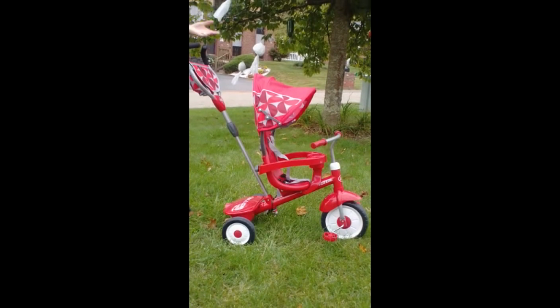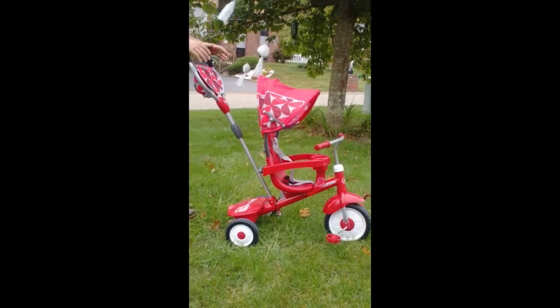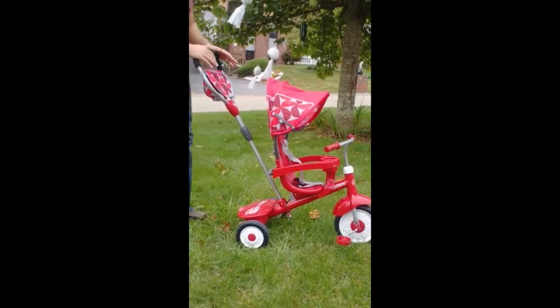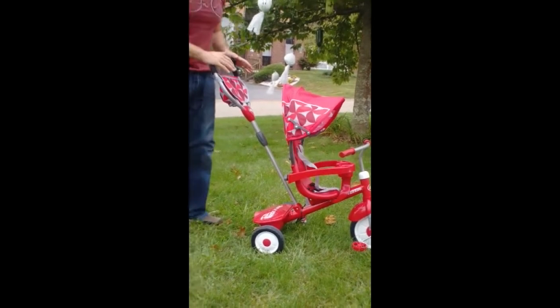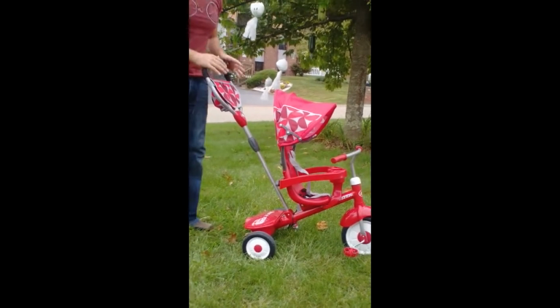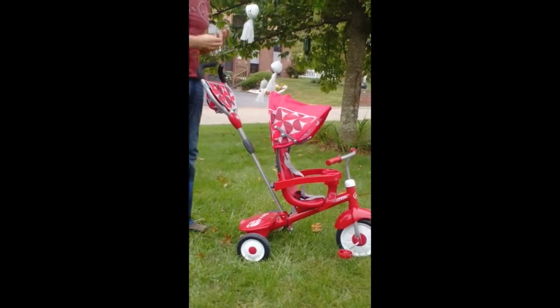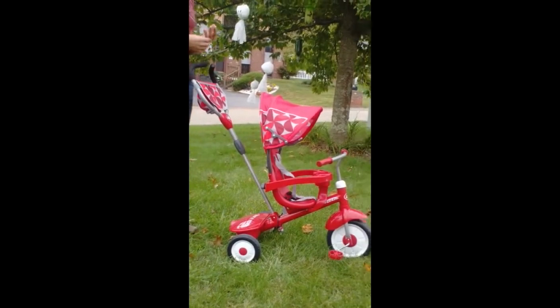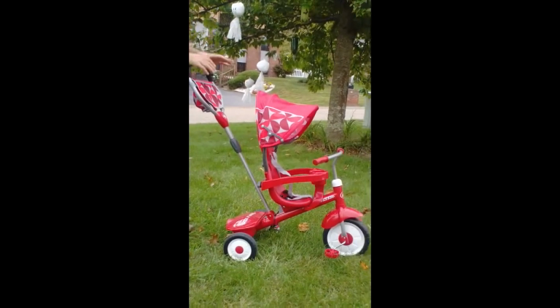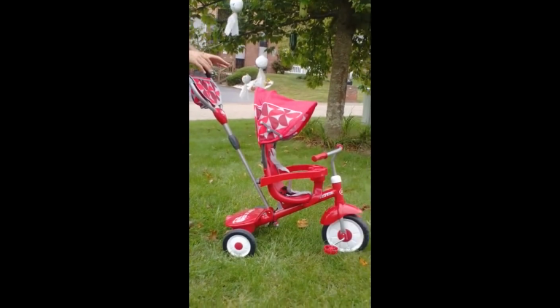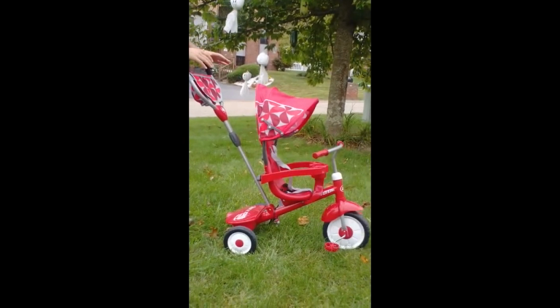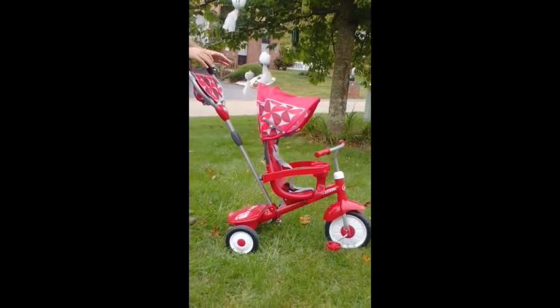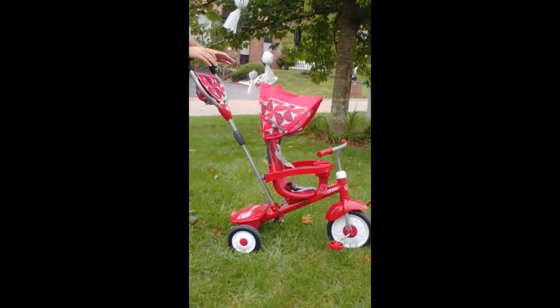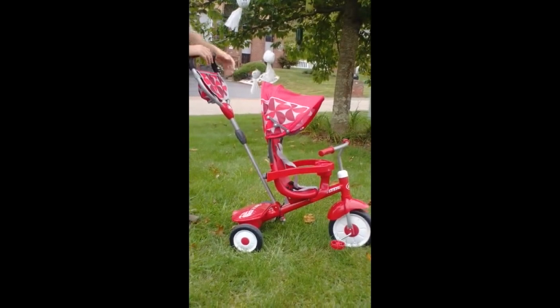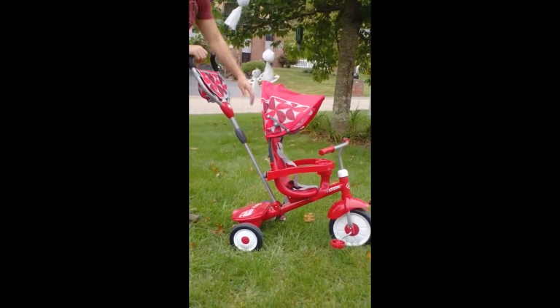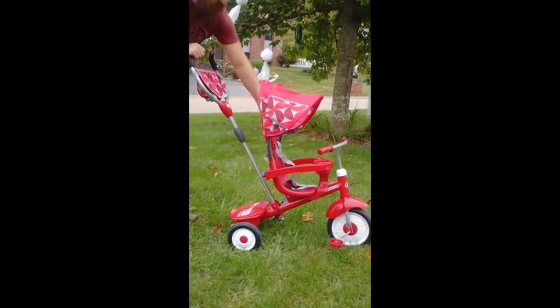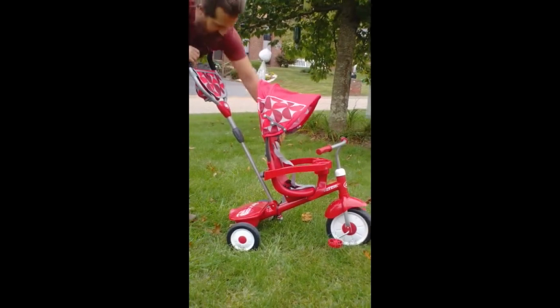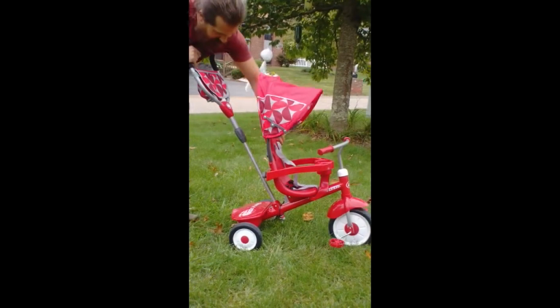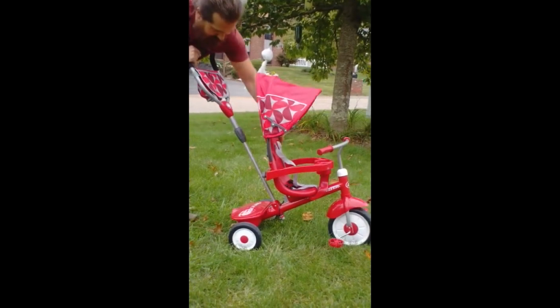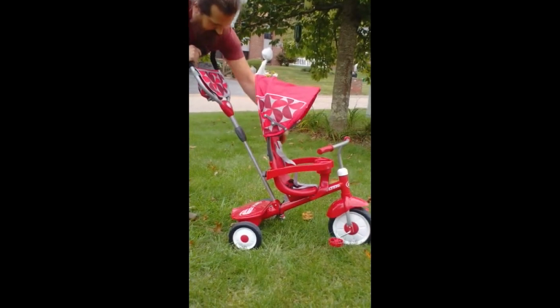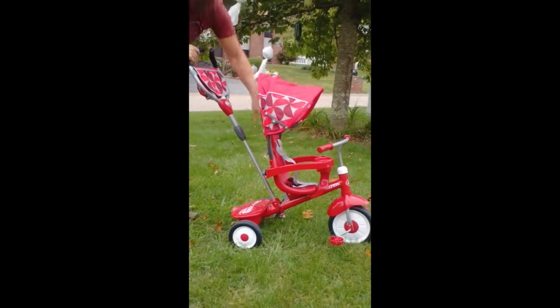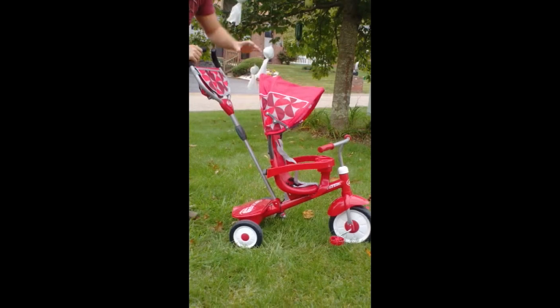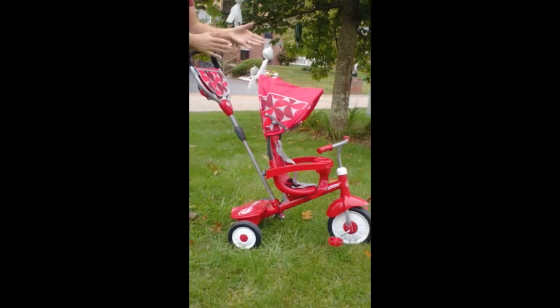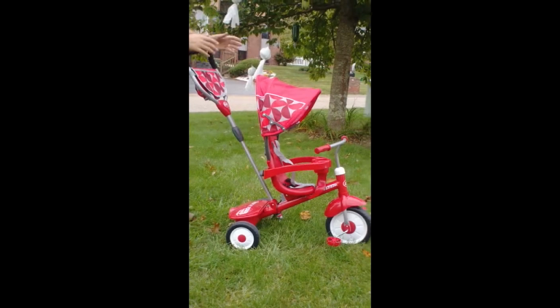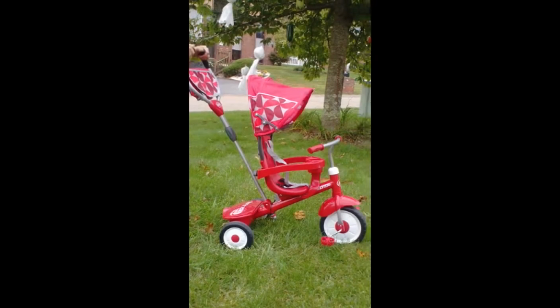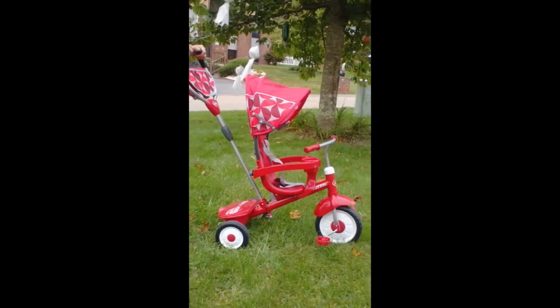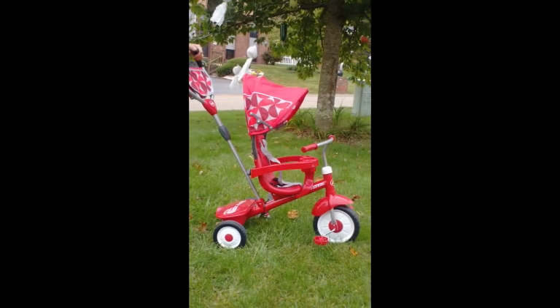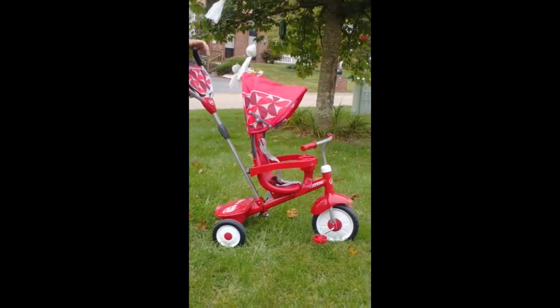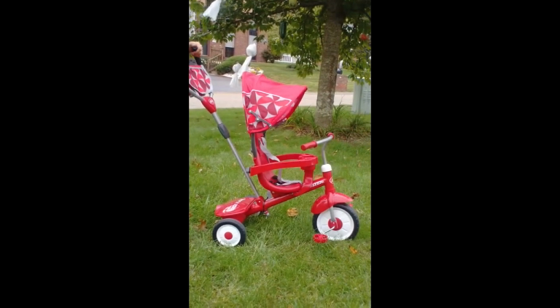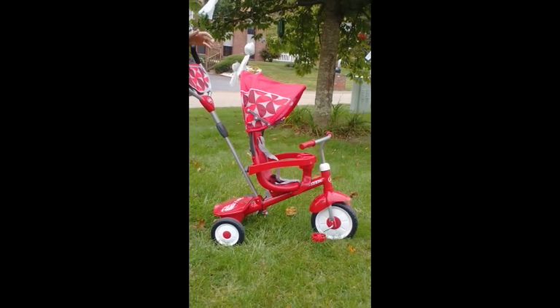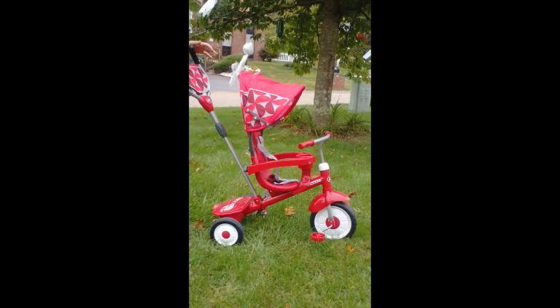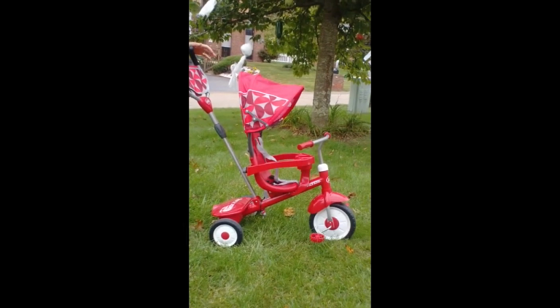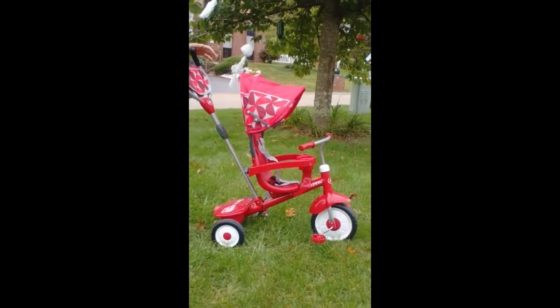The way it's shown right now is for the youngest children. Fully assembled. I believe it goes from 9 to 18 months.